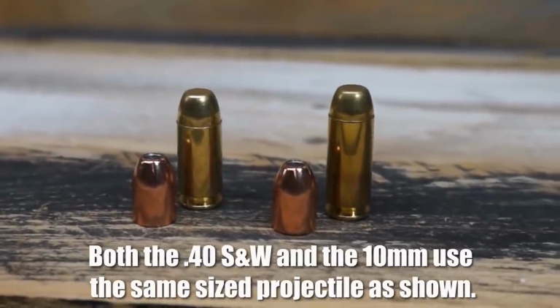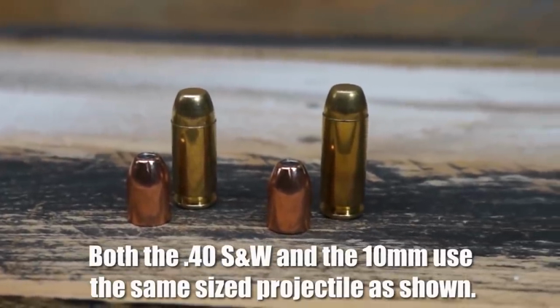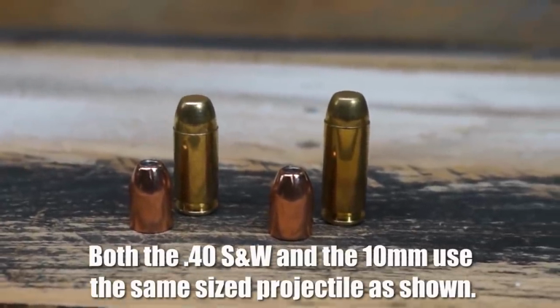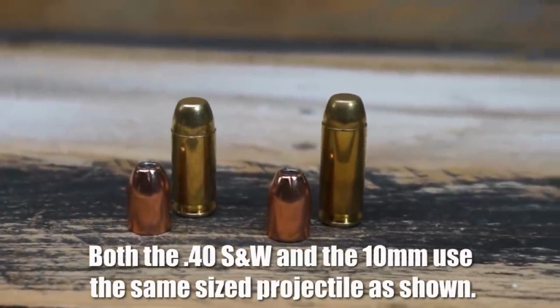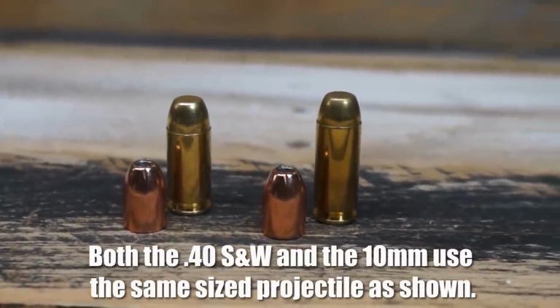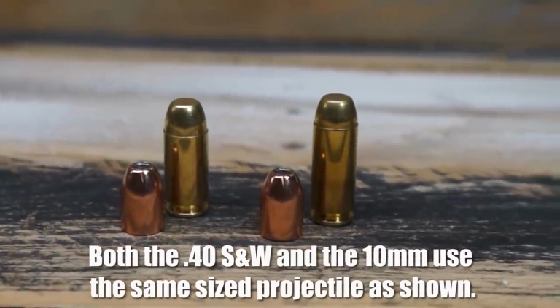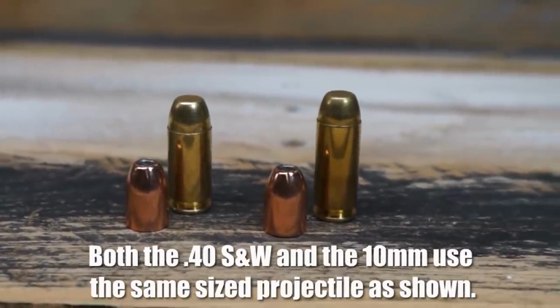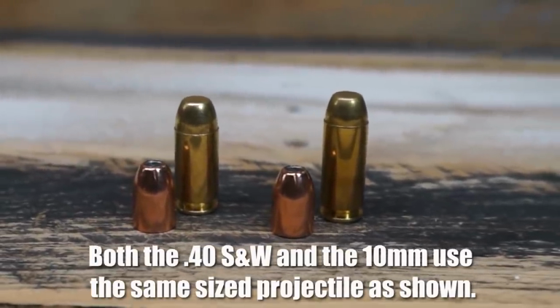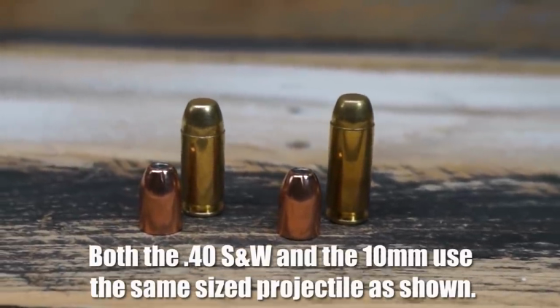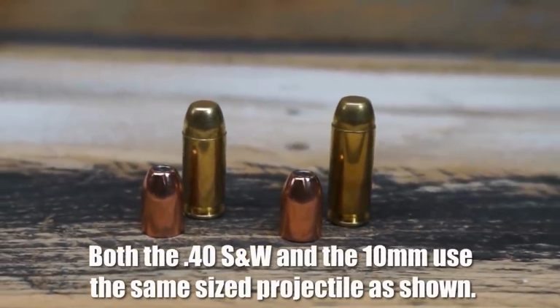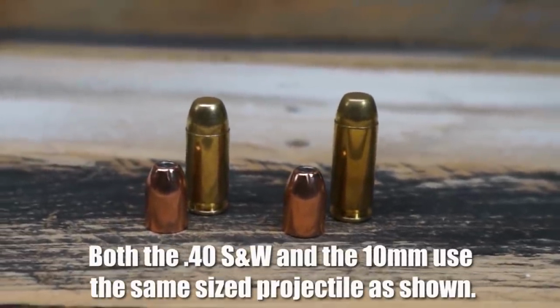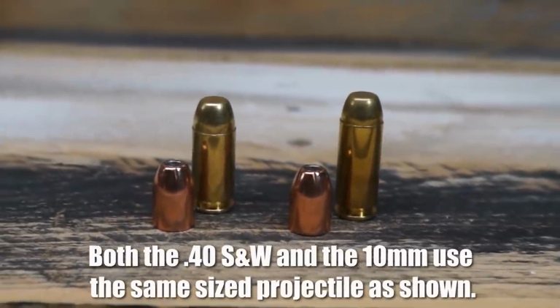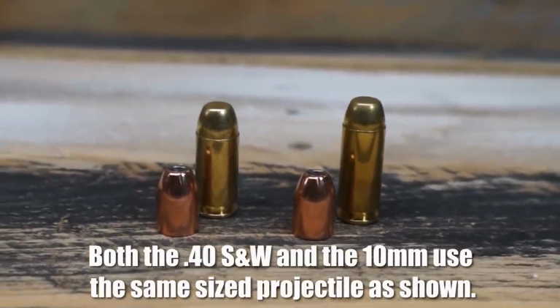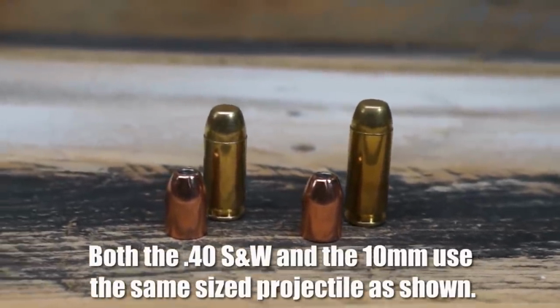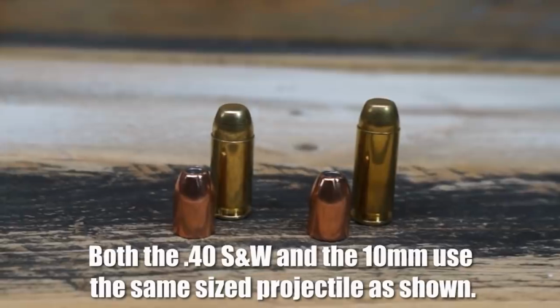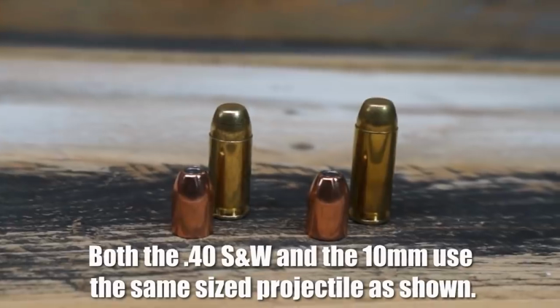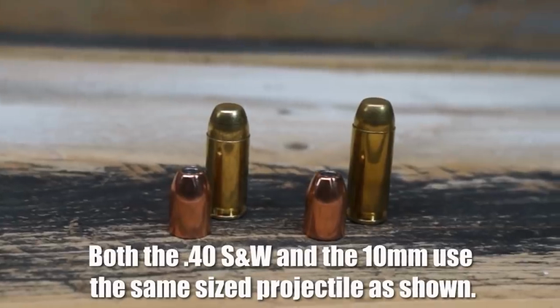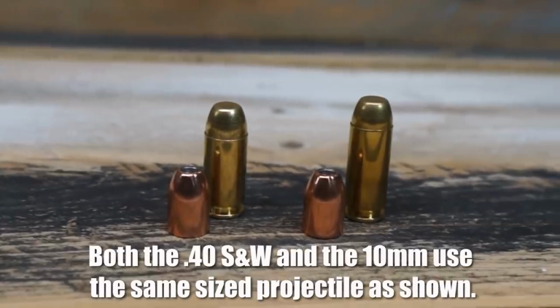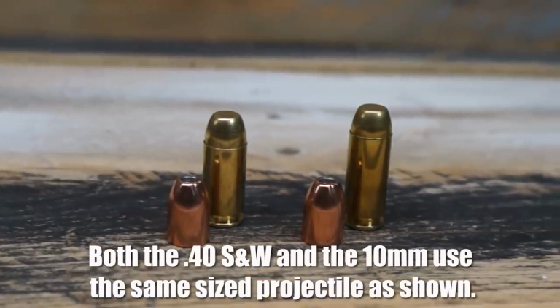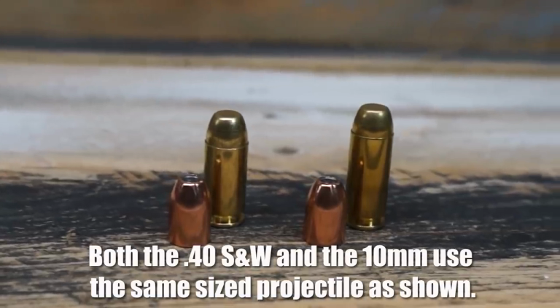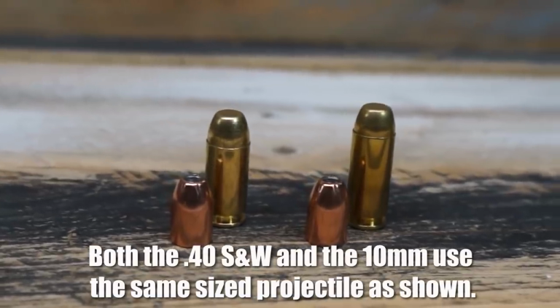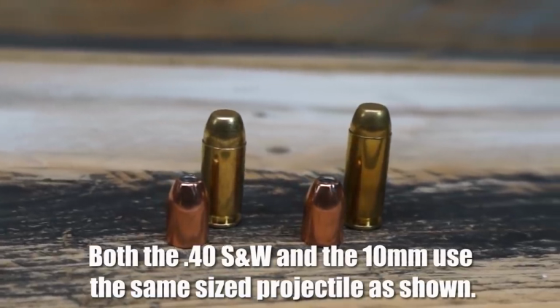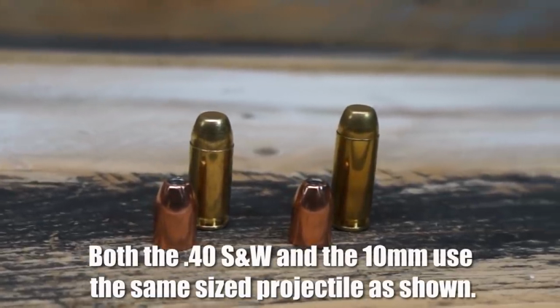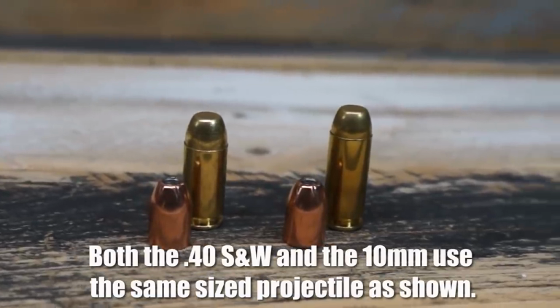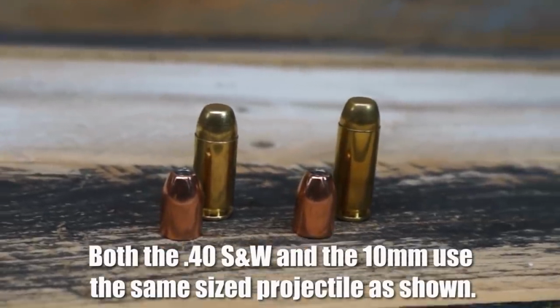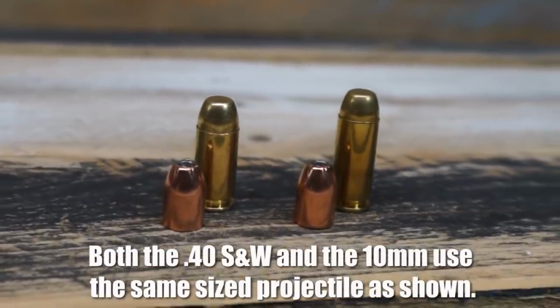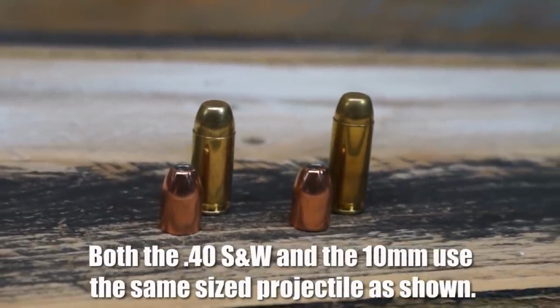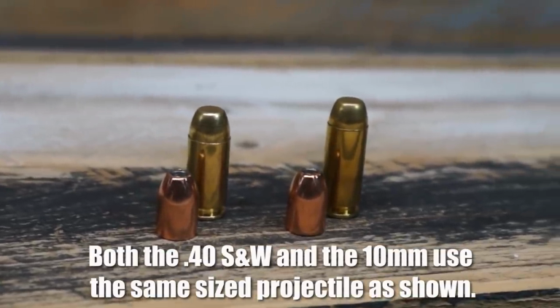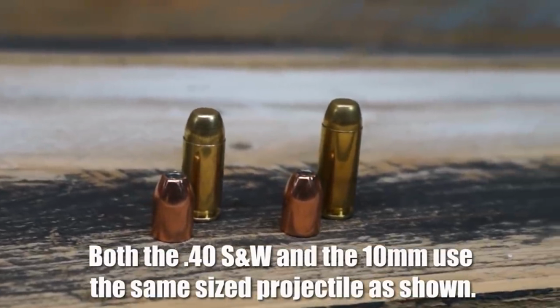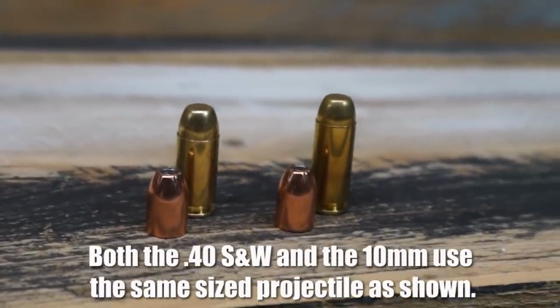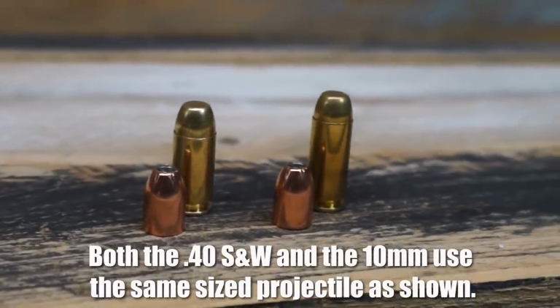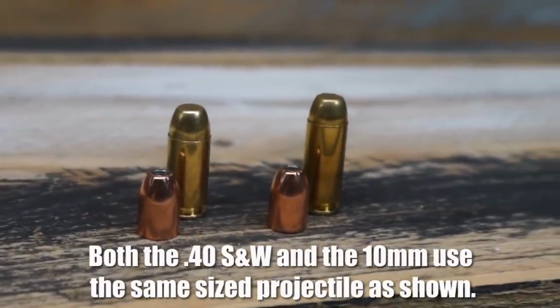The FBI felt that if they'd had a round that would have made him sustain life-threatening damage a lot quicker — more internal wound damage — he may have gone down and not been able to continue the fight. This resulted in the FBI preferring the more powerful 10mm round, but they ended up settling for the less powerful, shorter .40 Smith & Wesson — same size bullet projectile, but a different size casing and, of course, different powder inside.